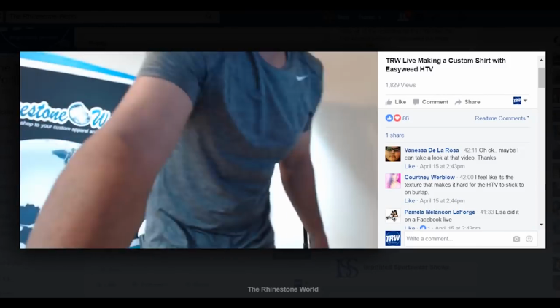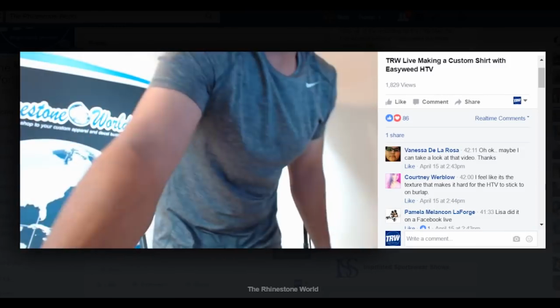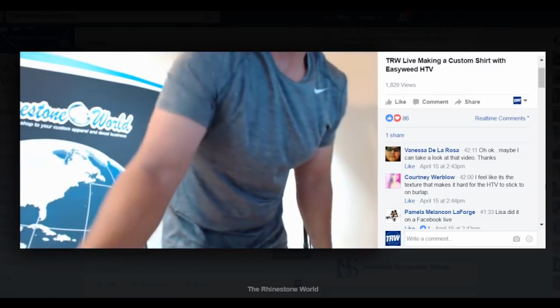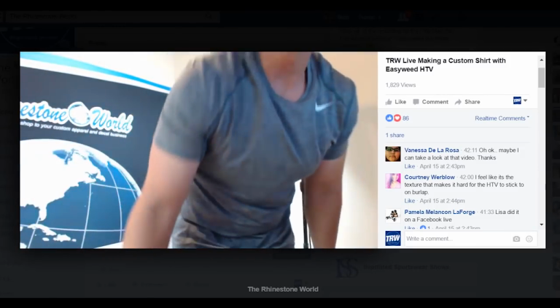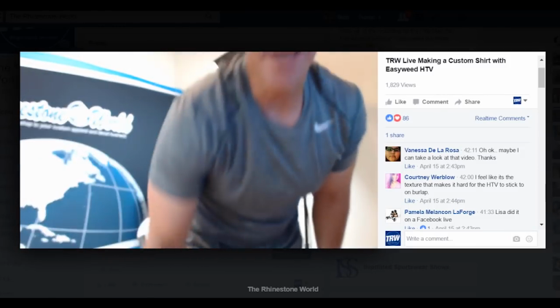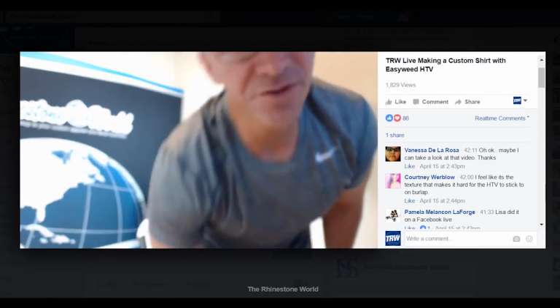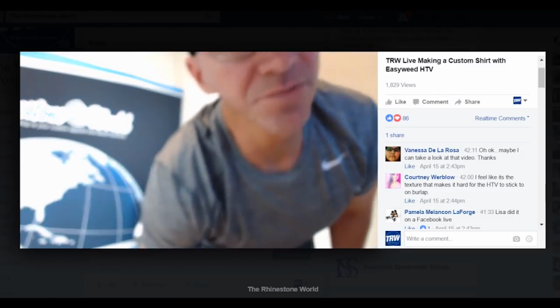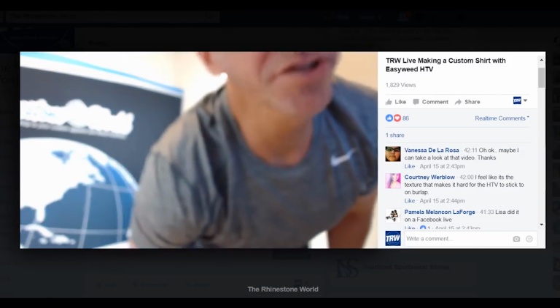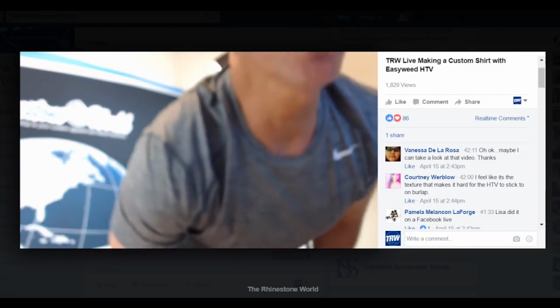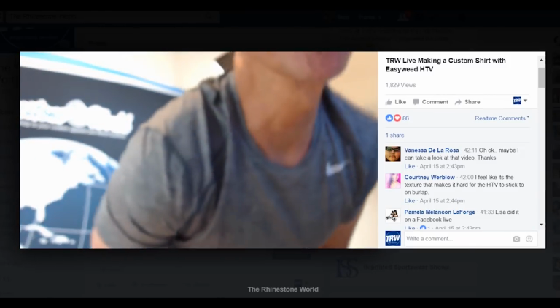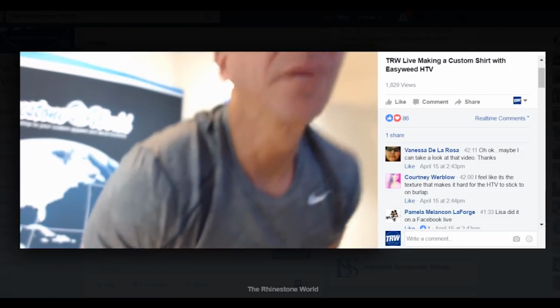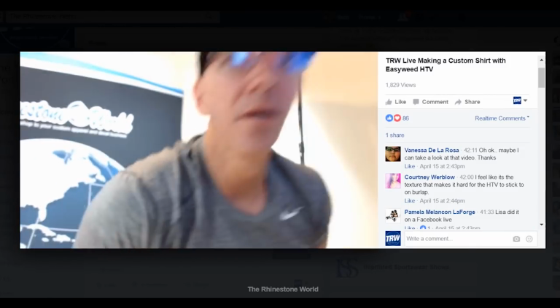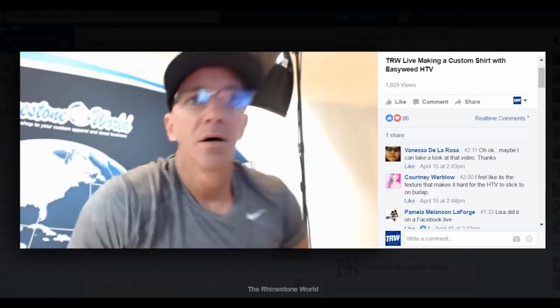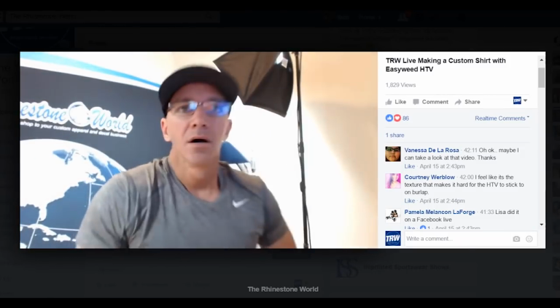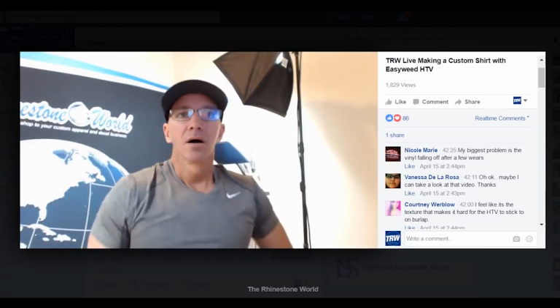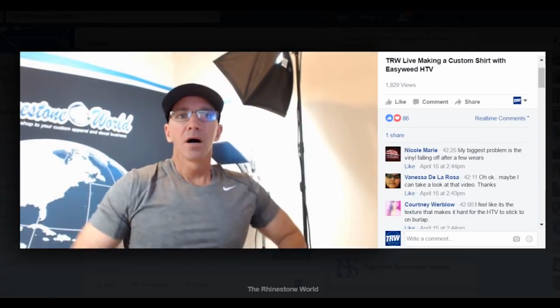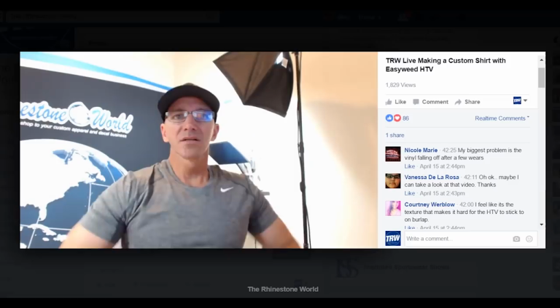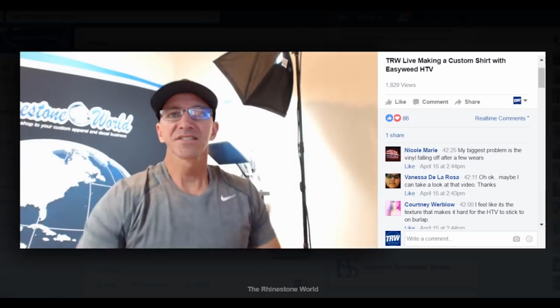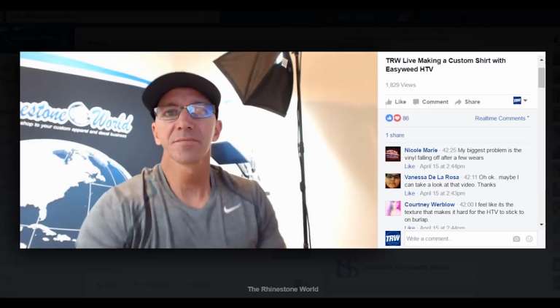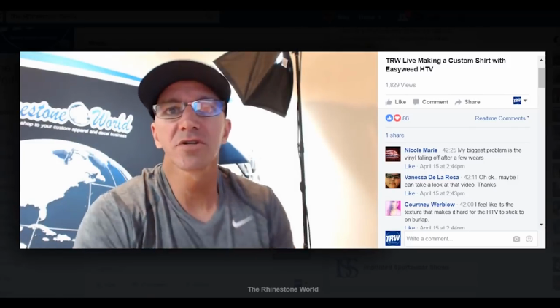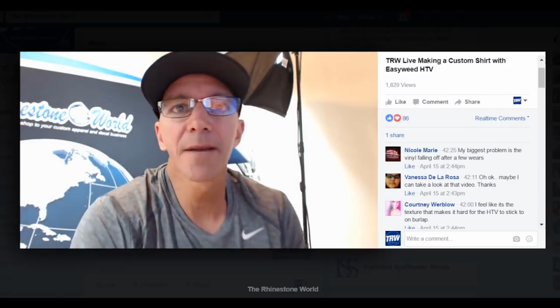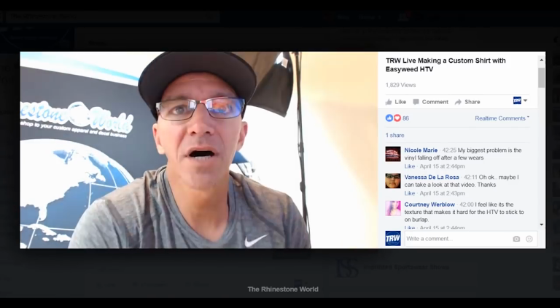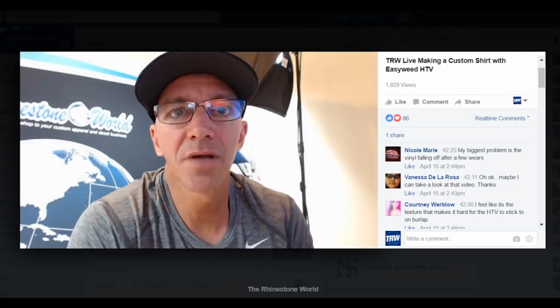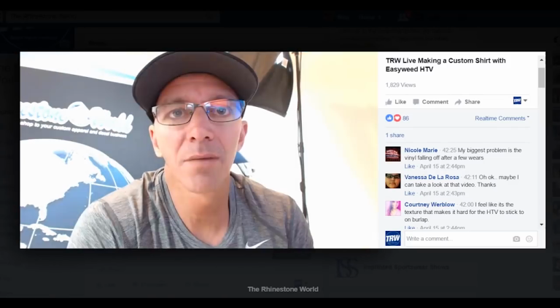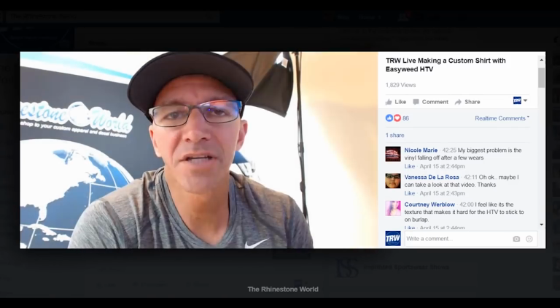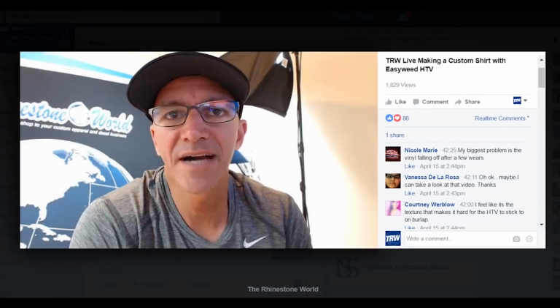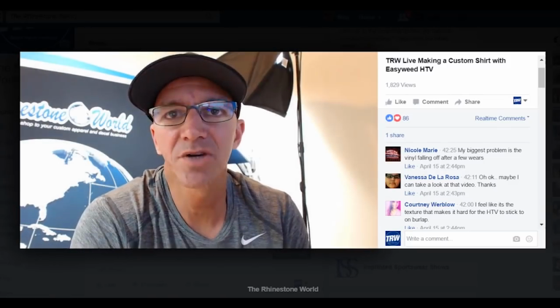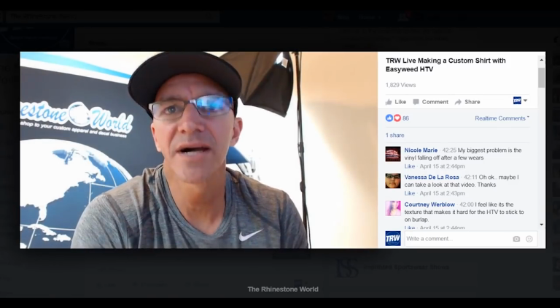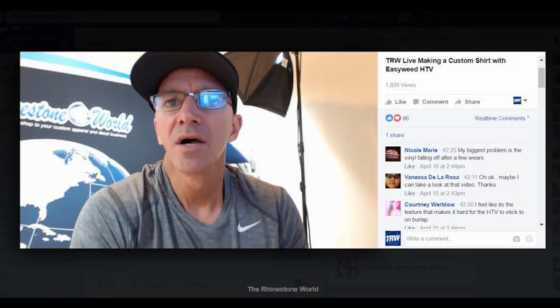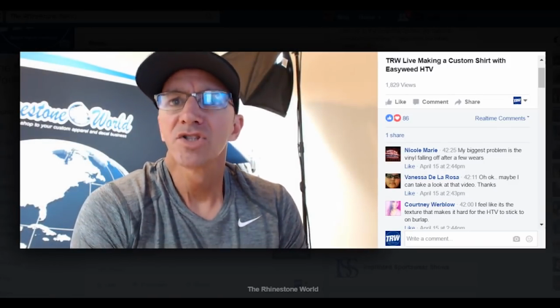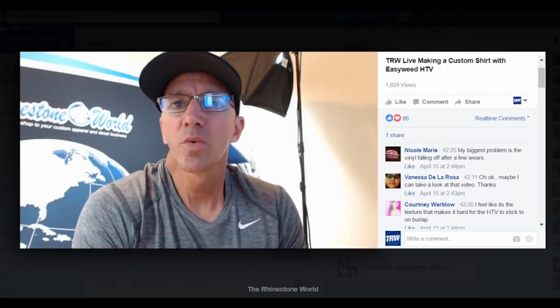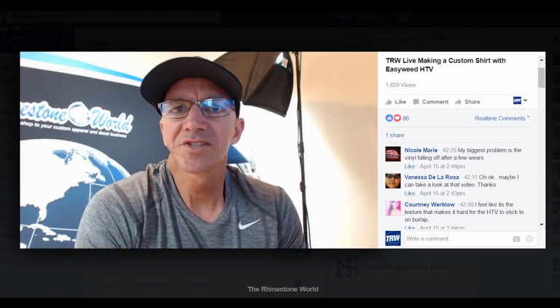If you were at 320 that's probably a little too much — drop the heat down, extend dwell time, and increase pressure.